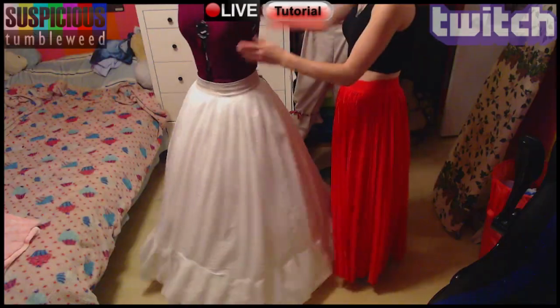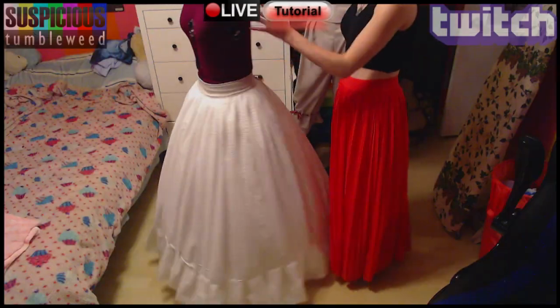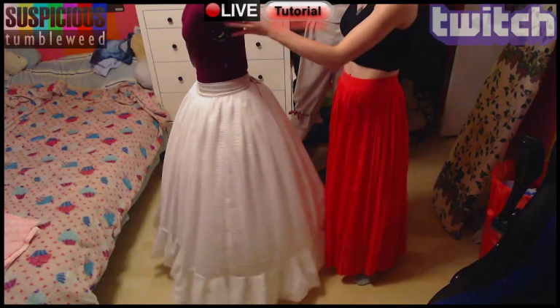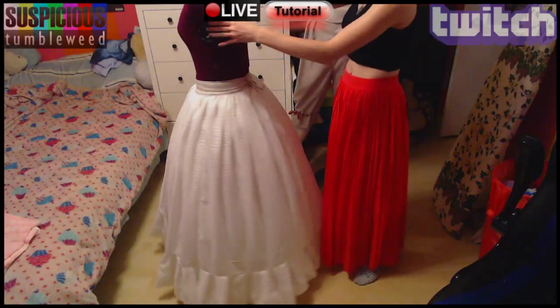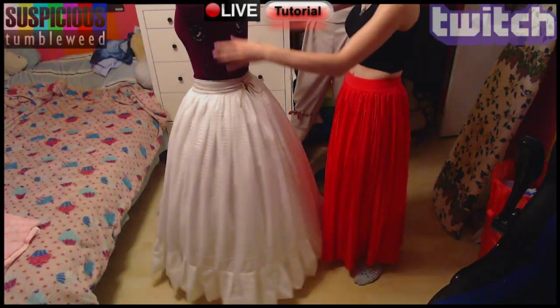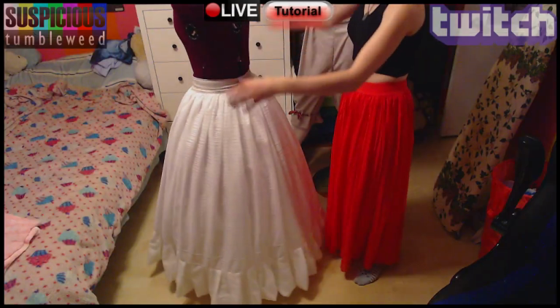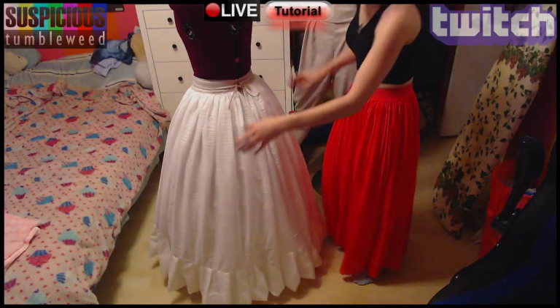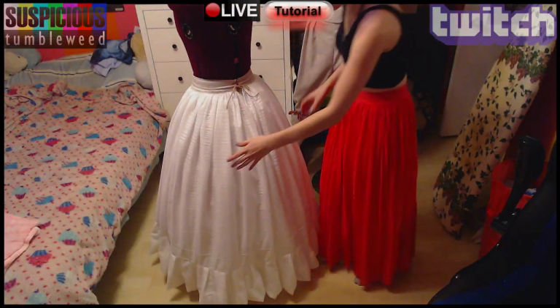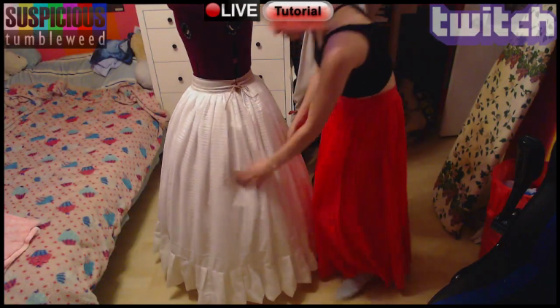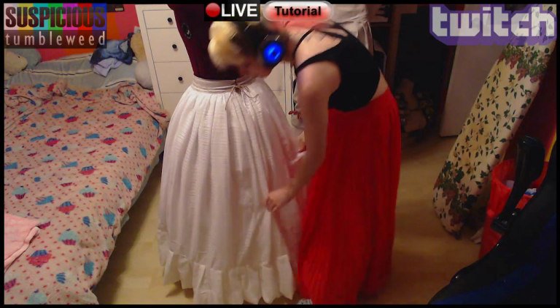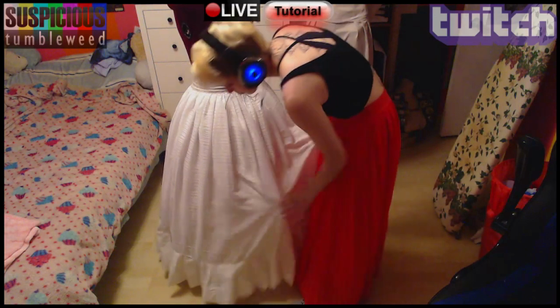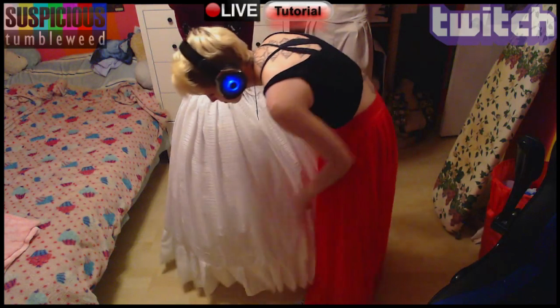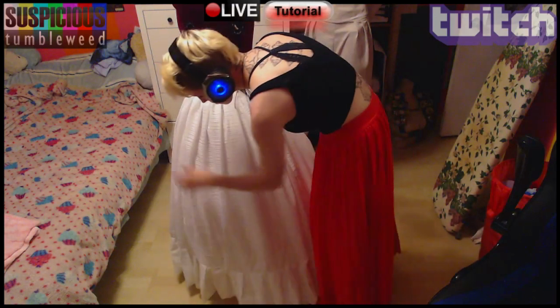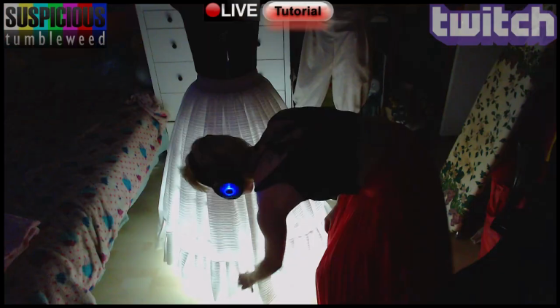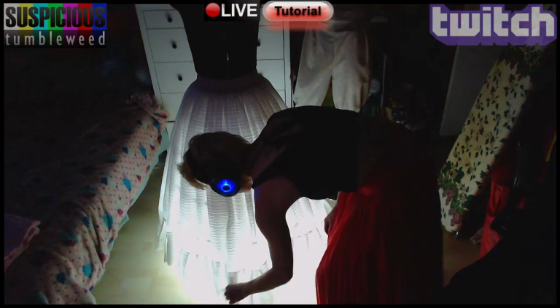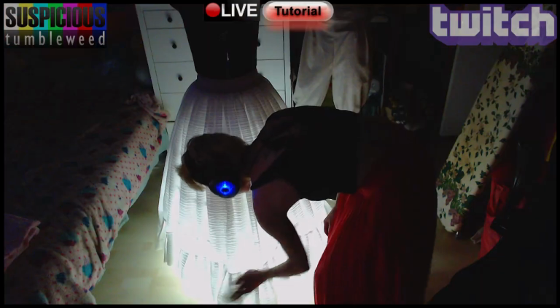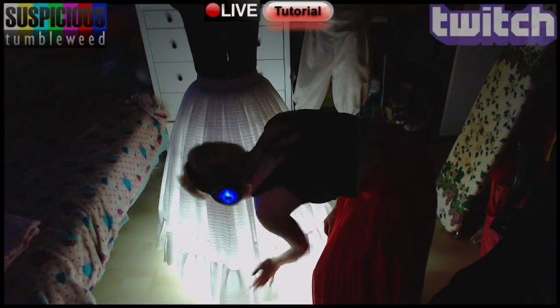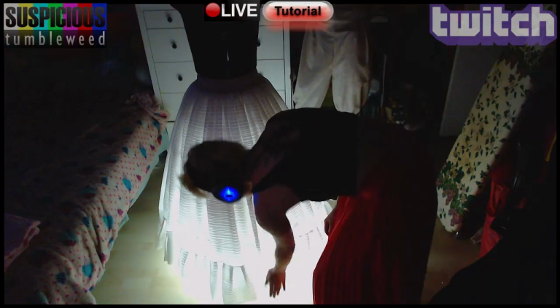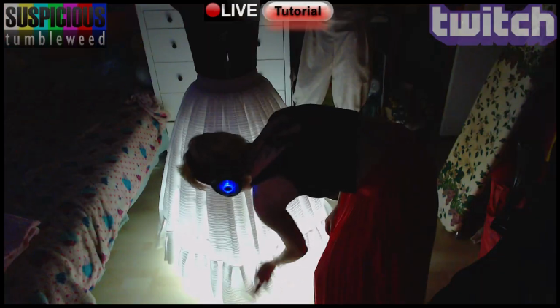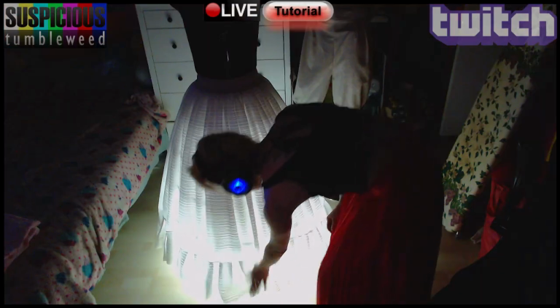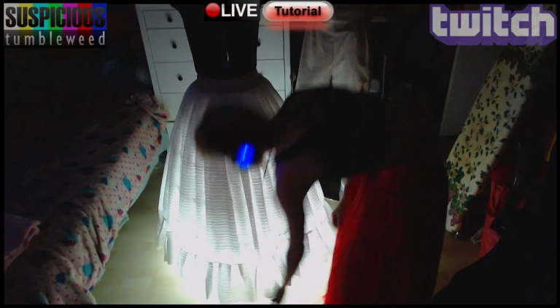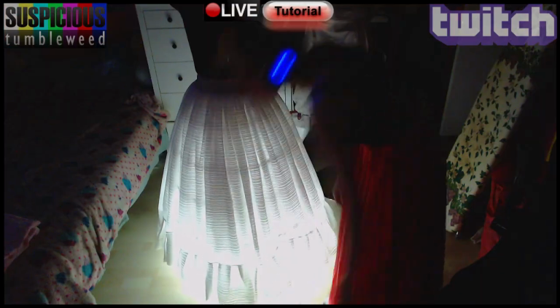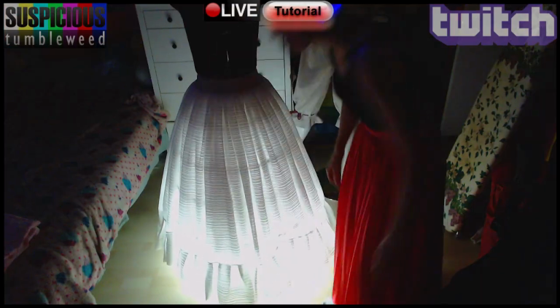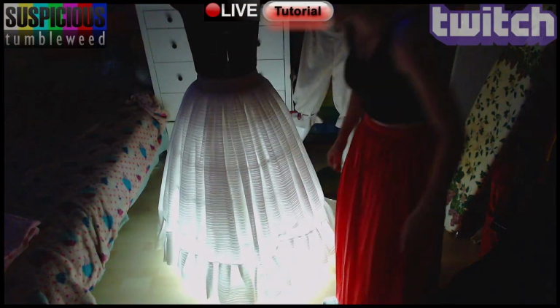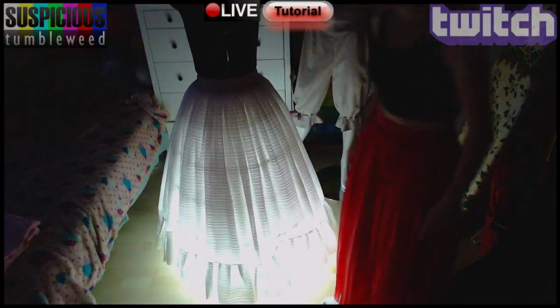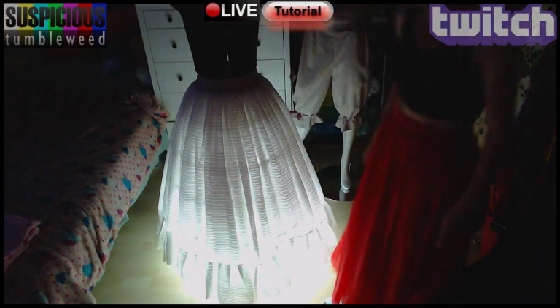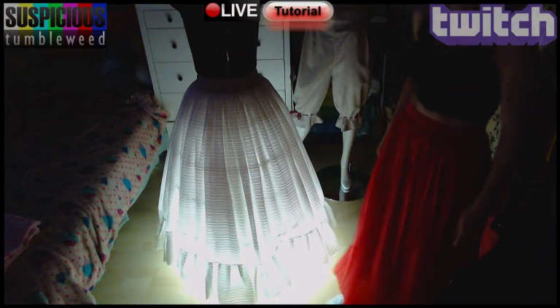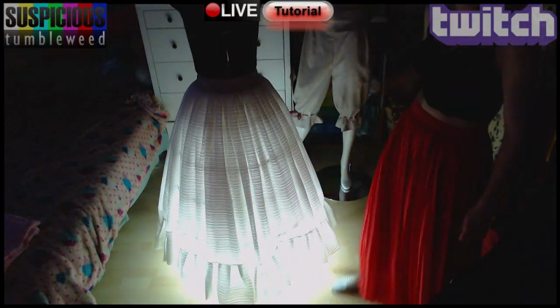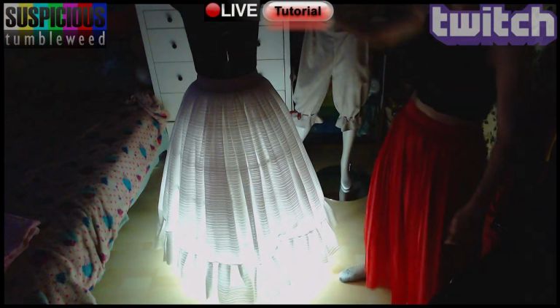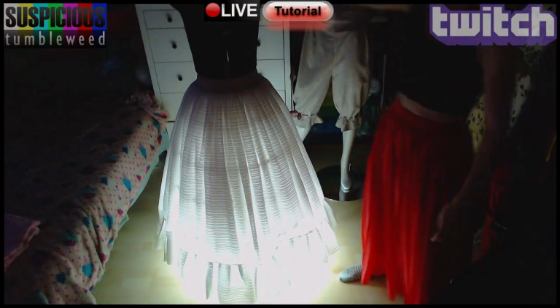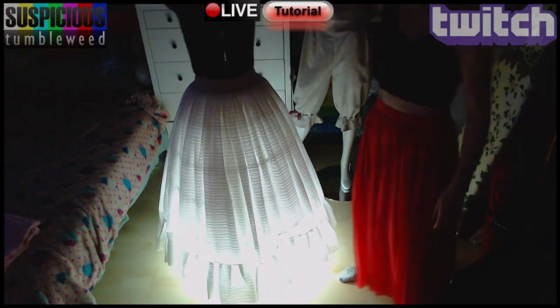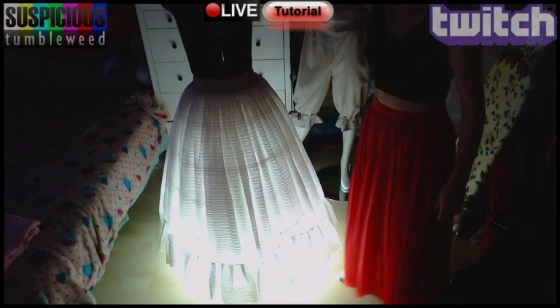So now the hoop skirt is concealed, and you can put a light in it for no good reason. Your cat's new home needs lighting.